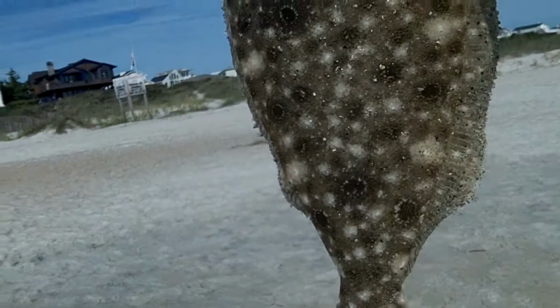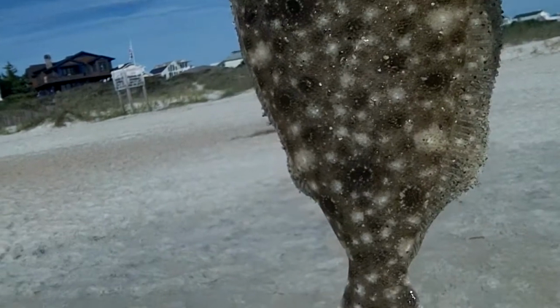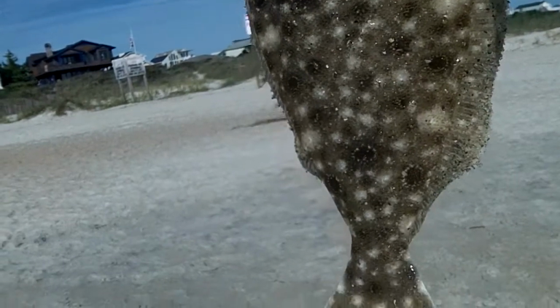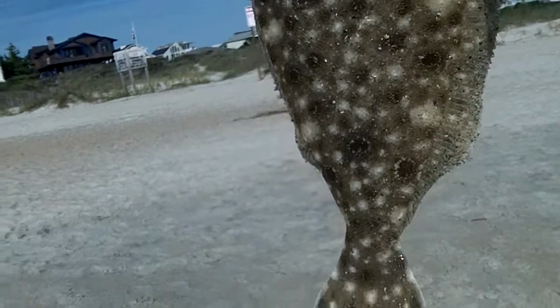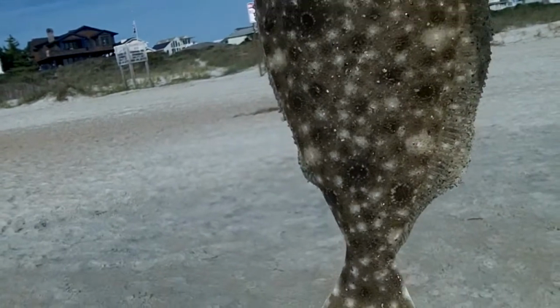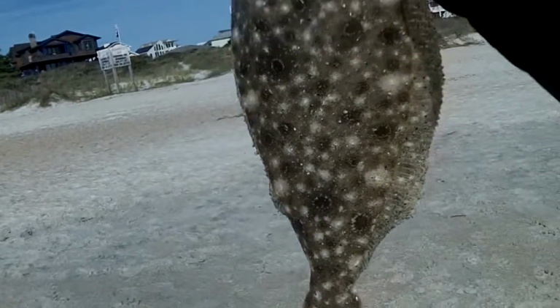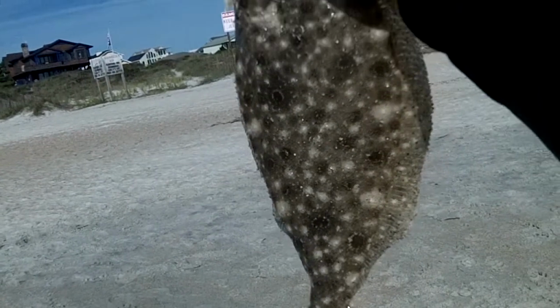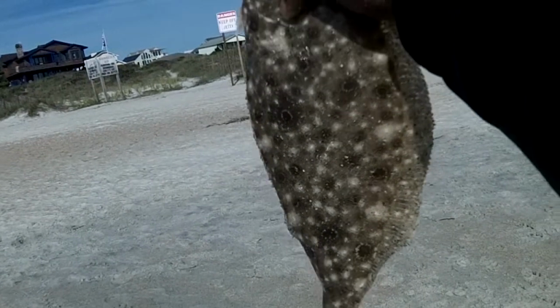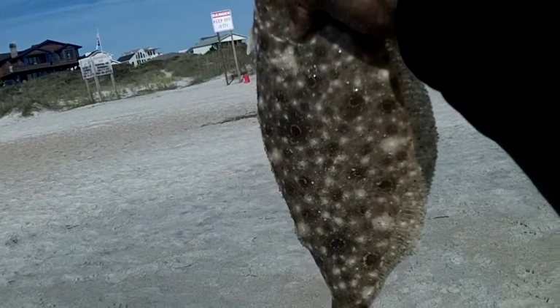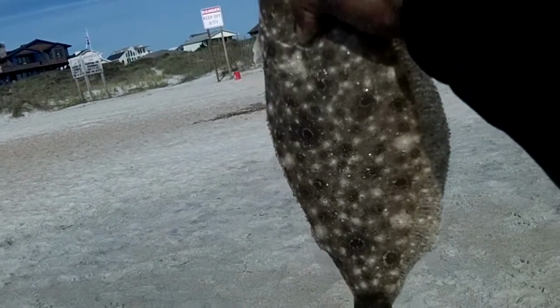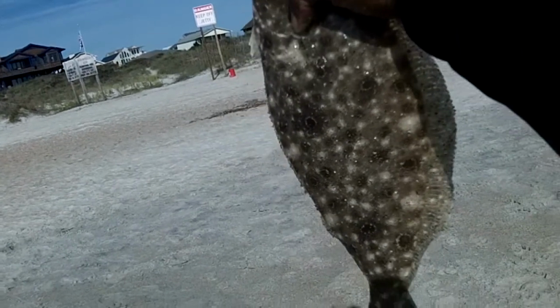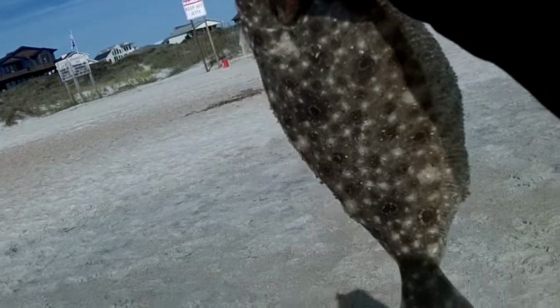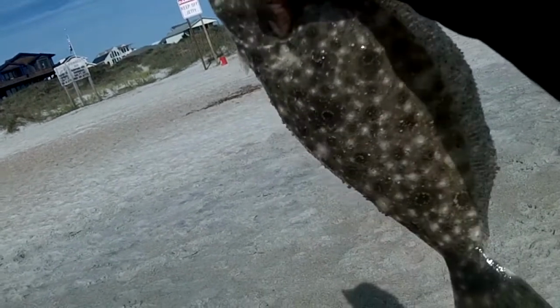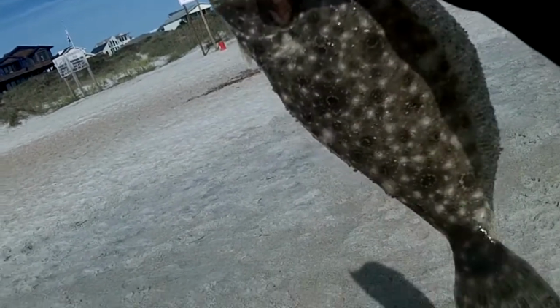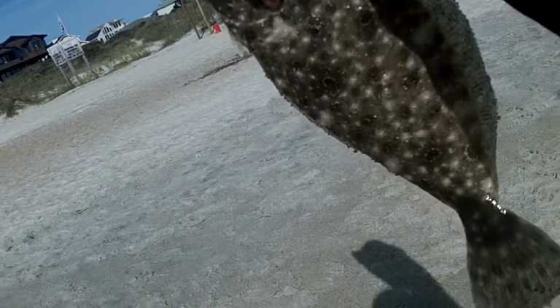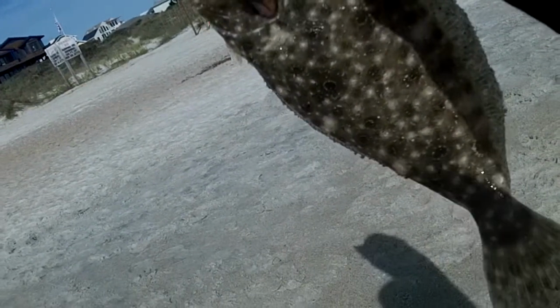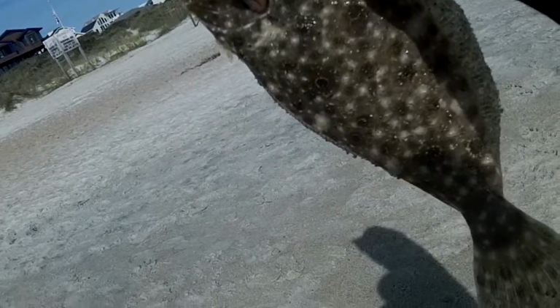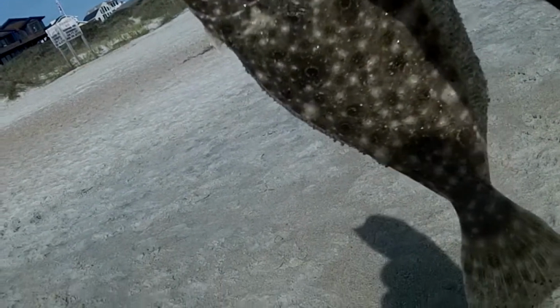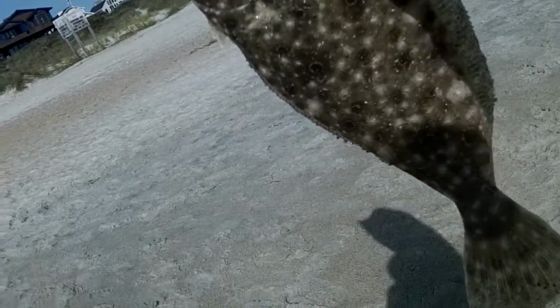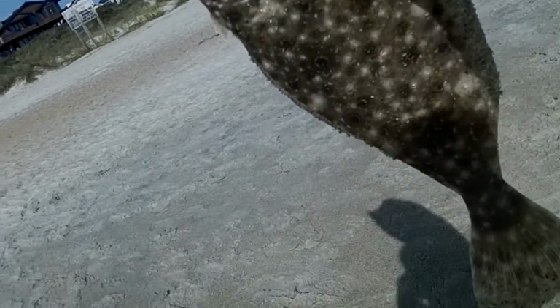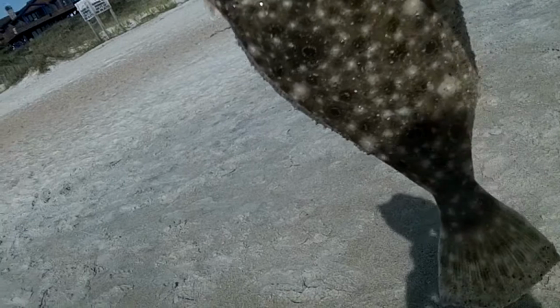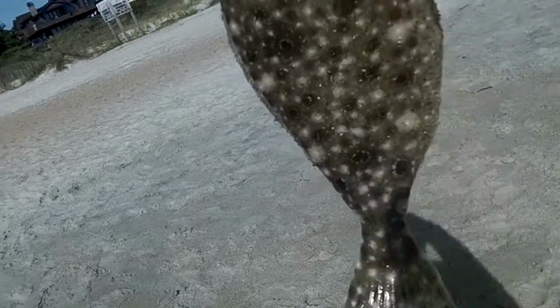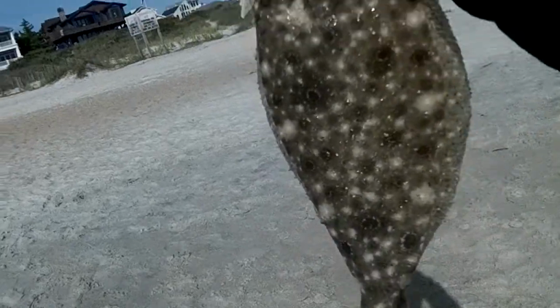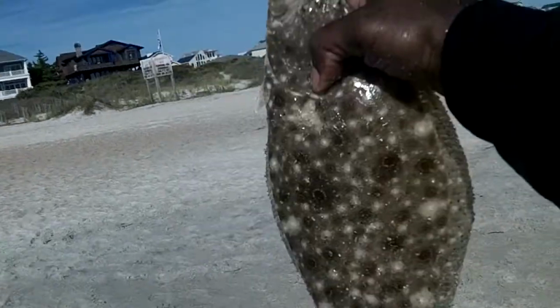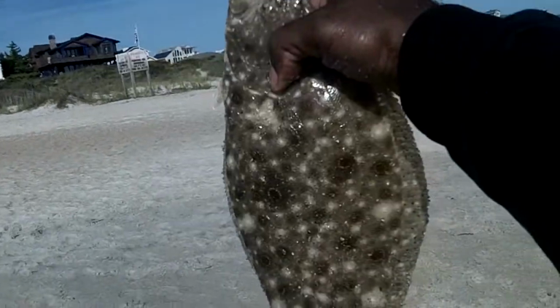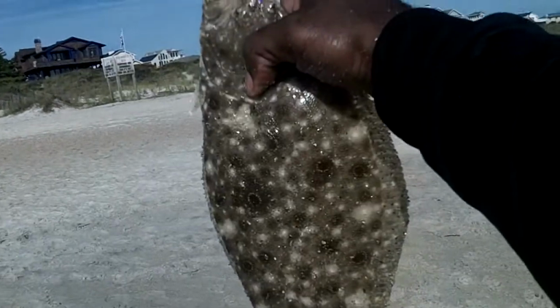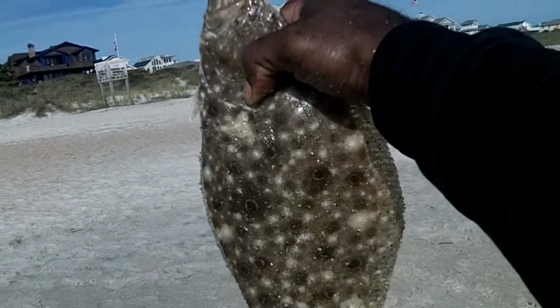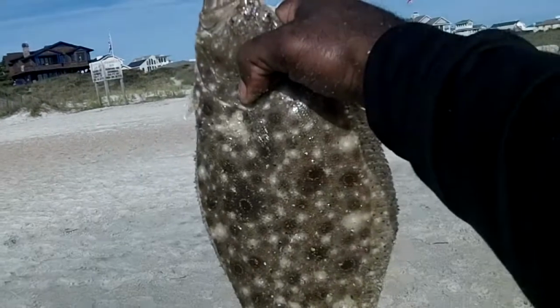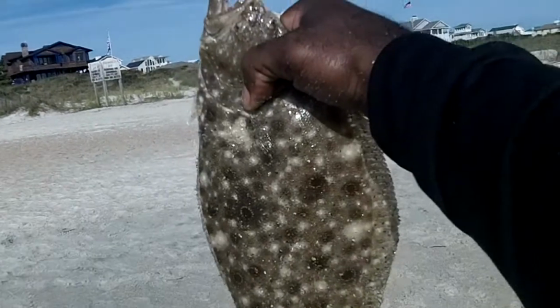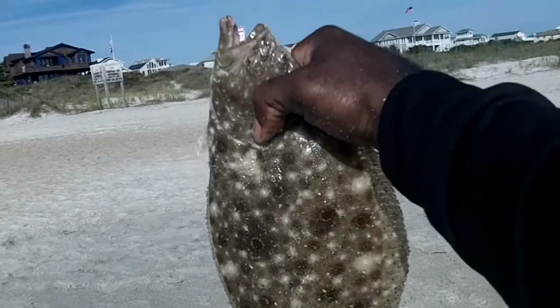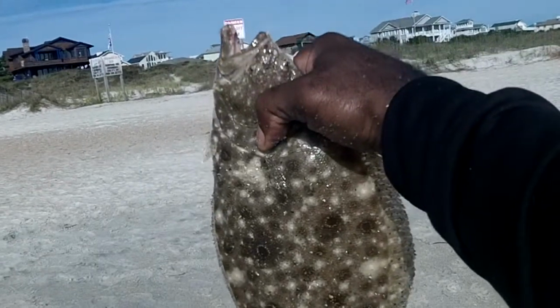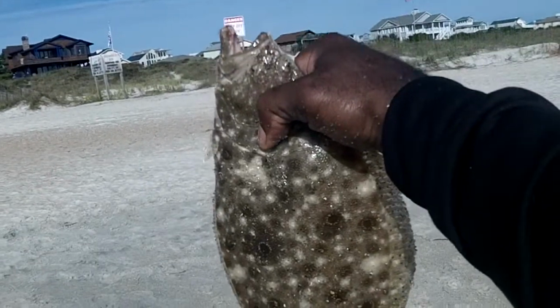That's a pretty fish. You can see we made it — we're gonna be having flounder tonight, so we're definitely excited about that.